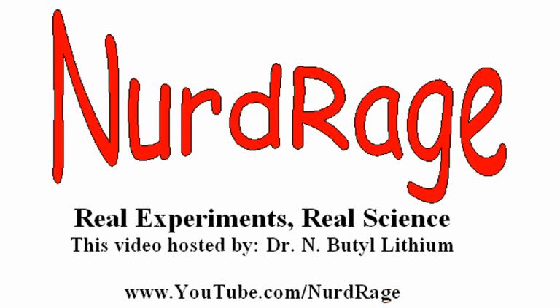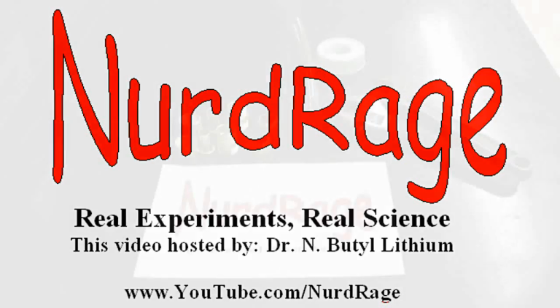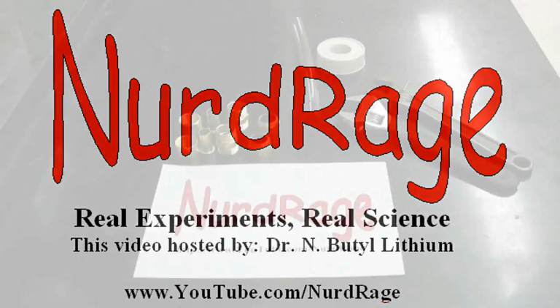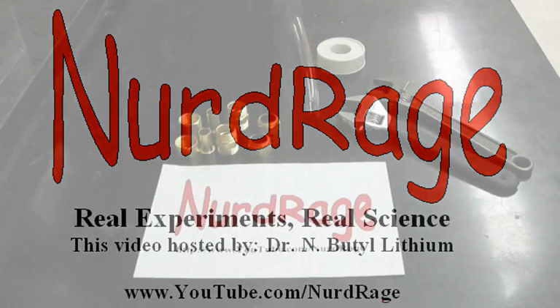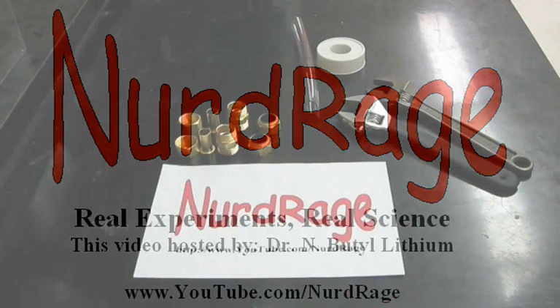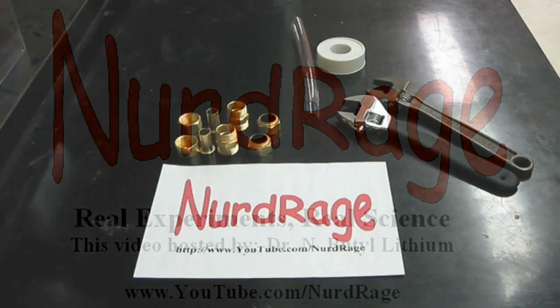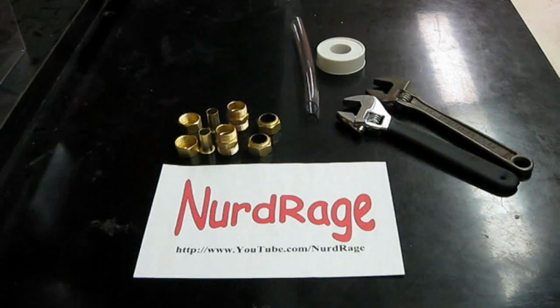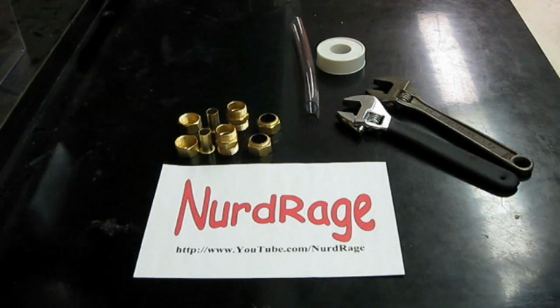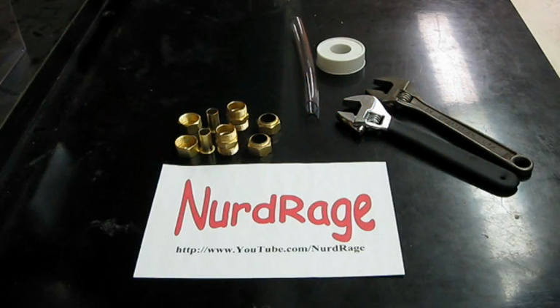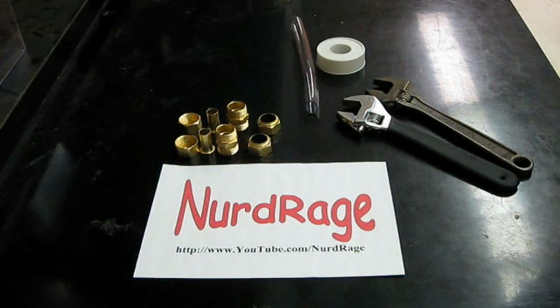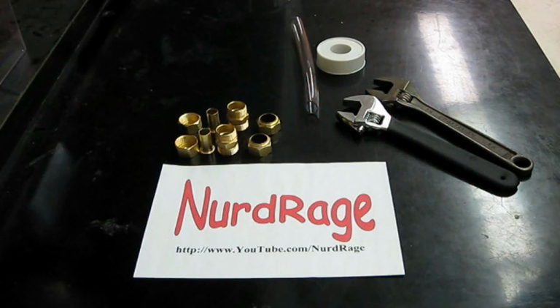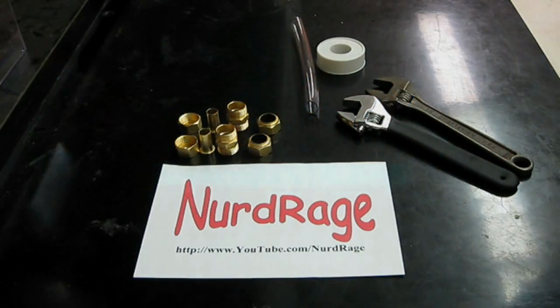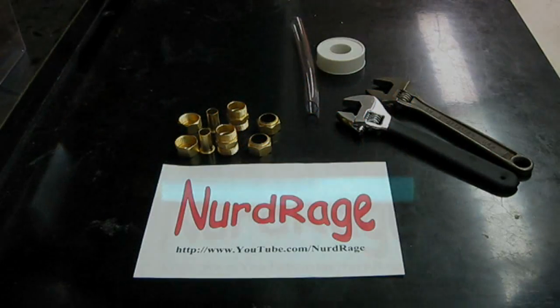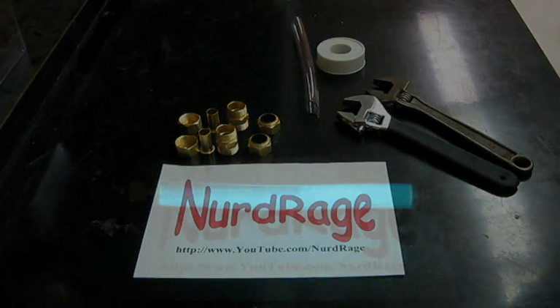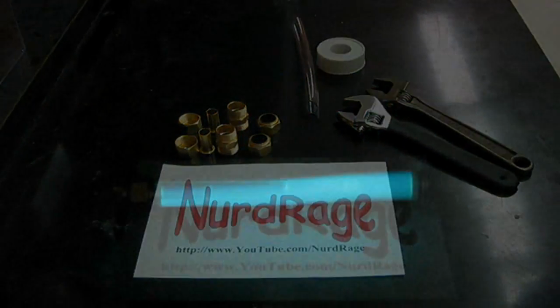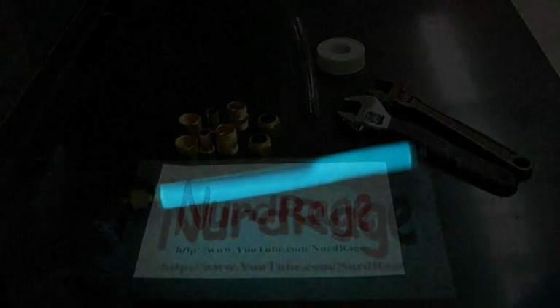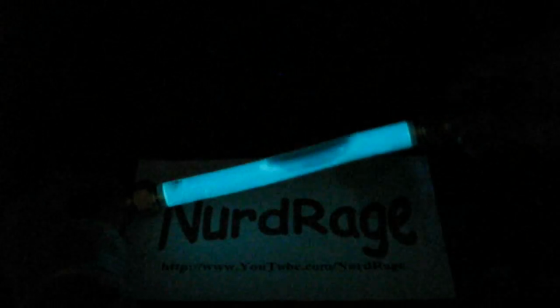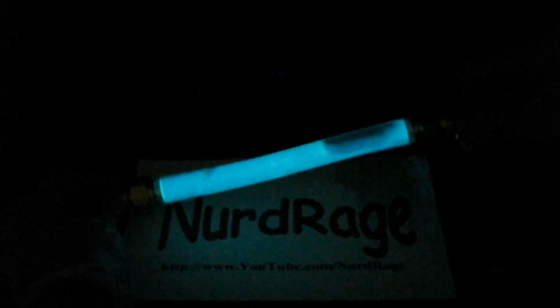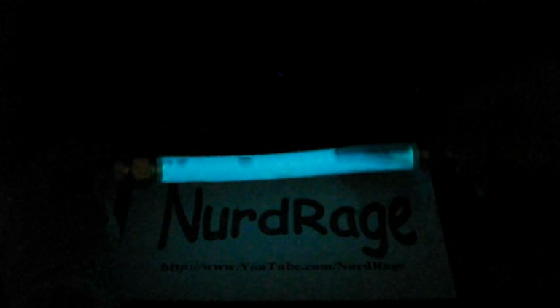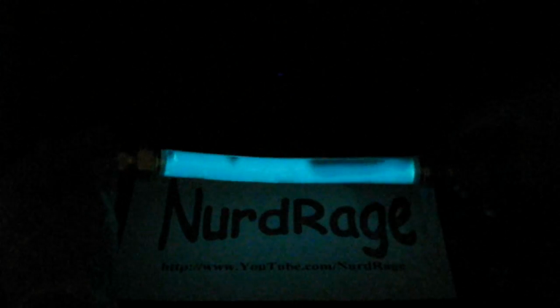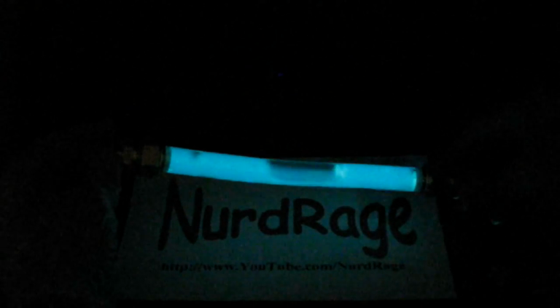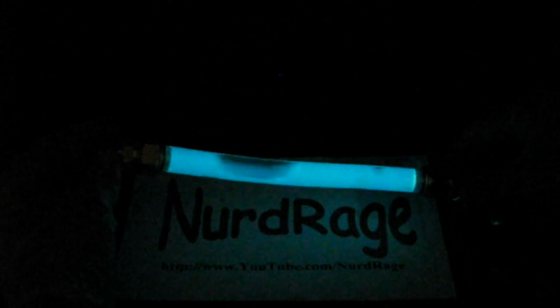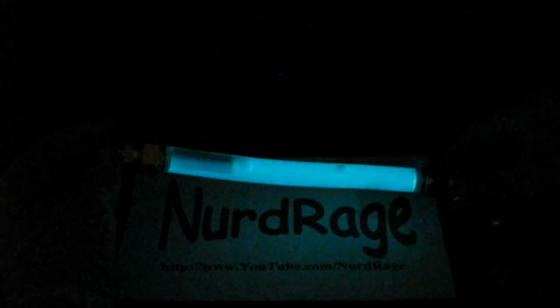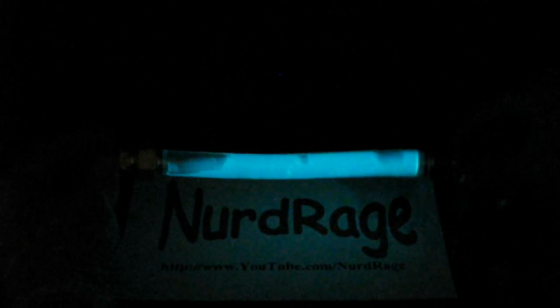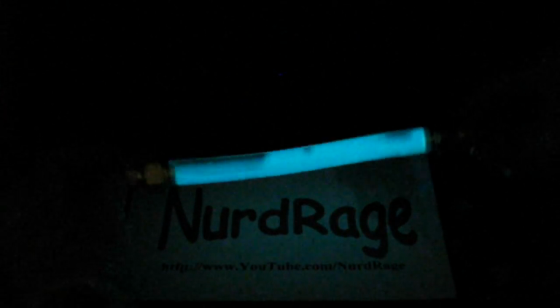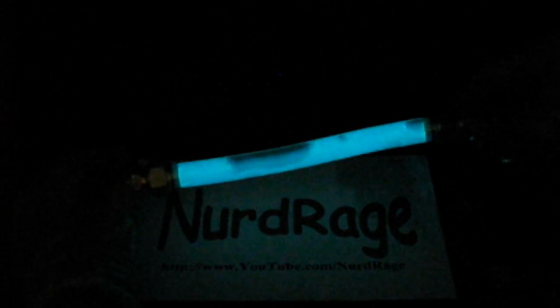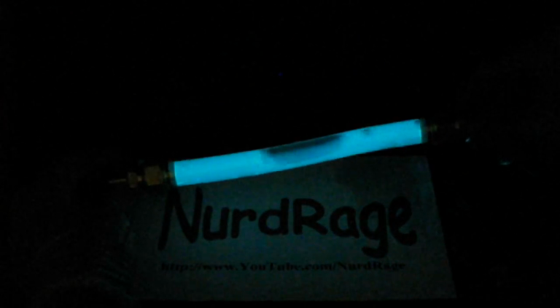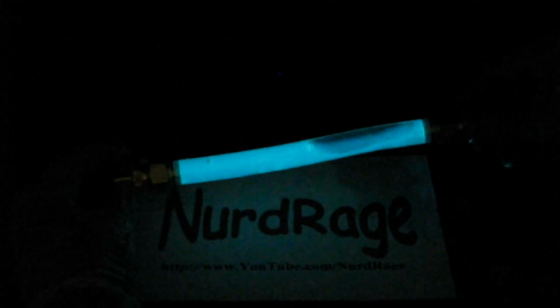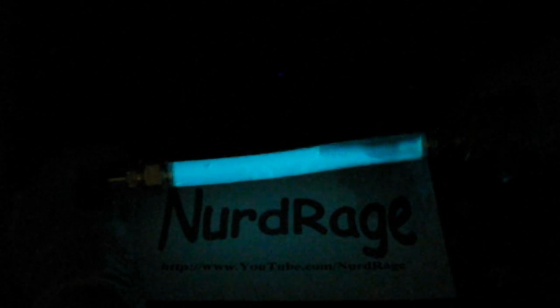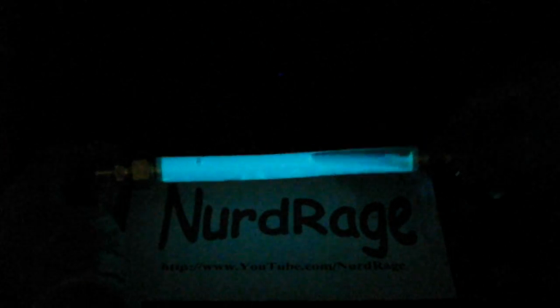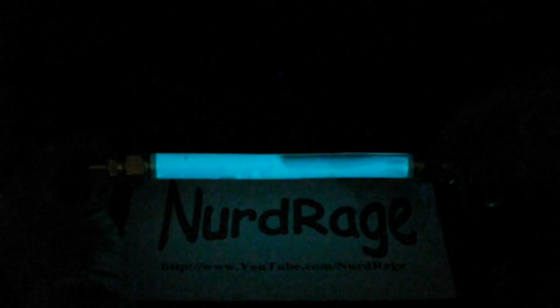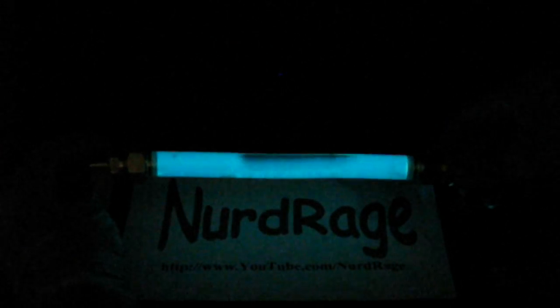Hello fellow nerds. In this video we're going to make a complete refillable glow stick.